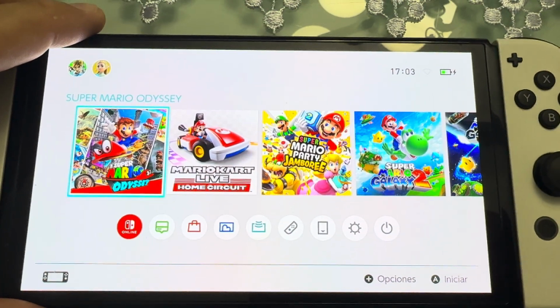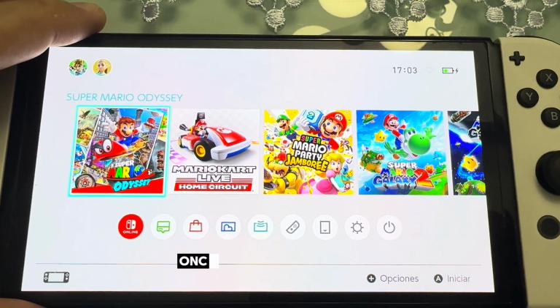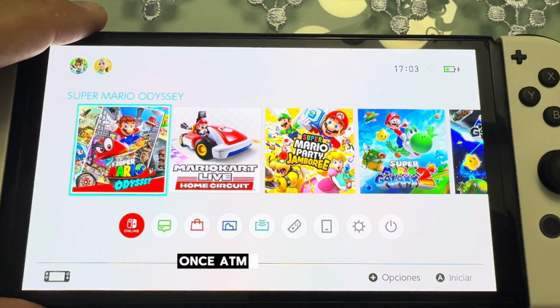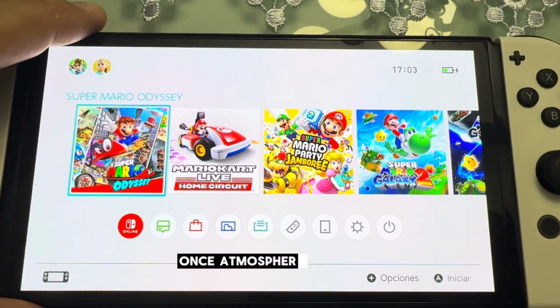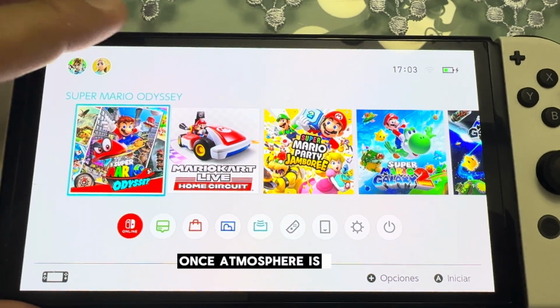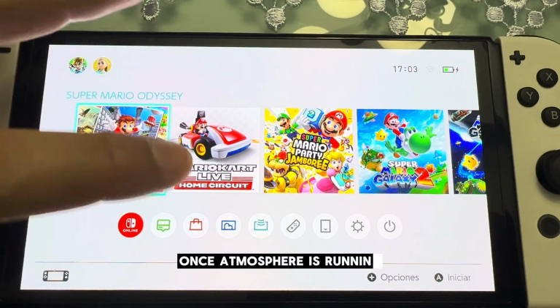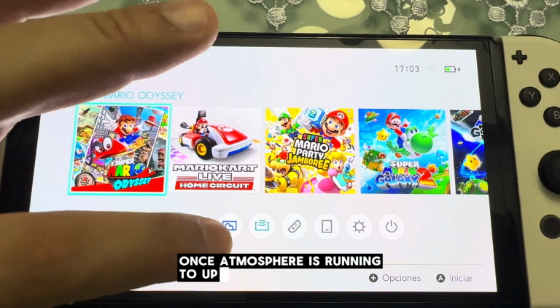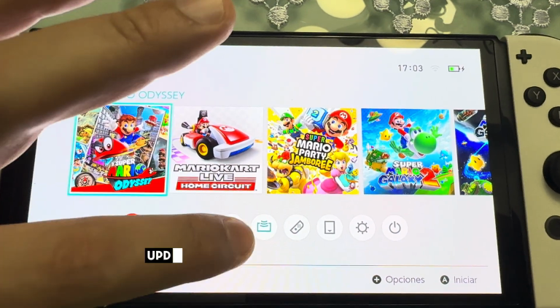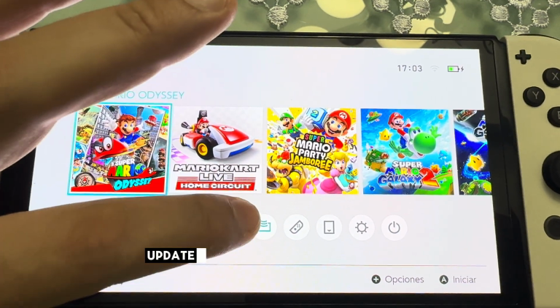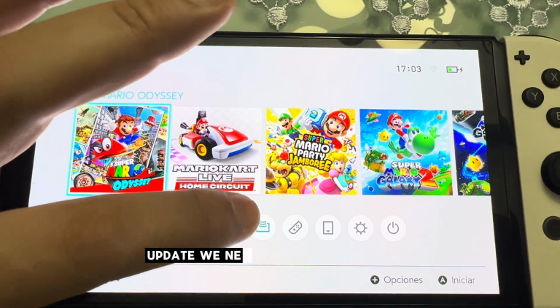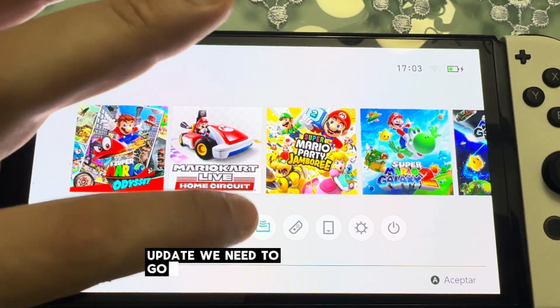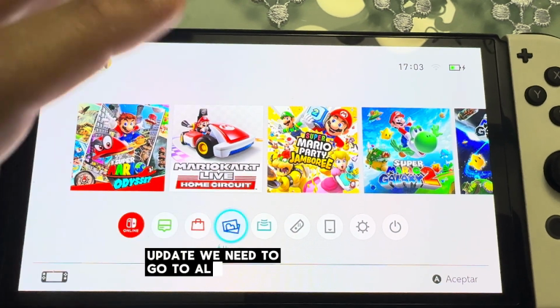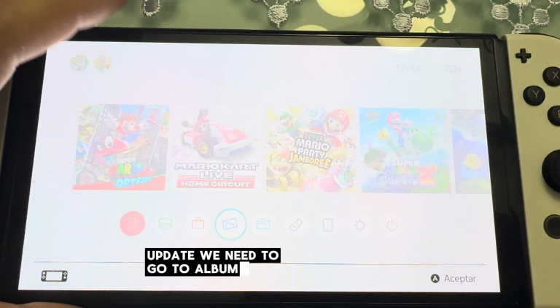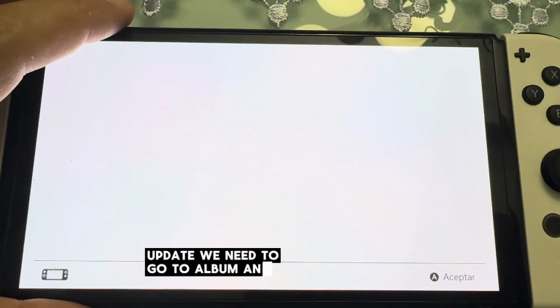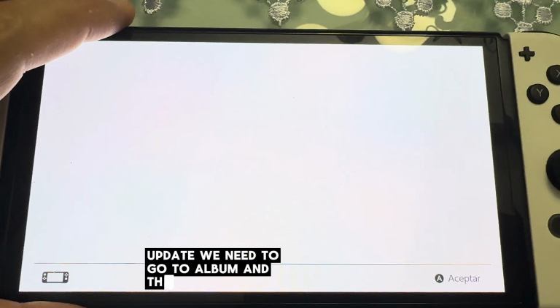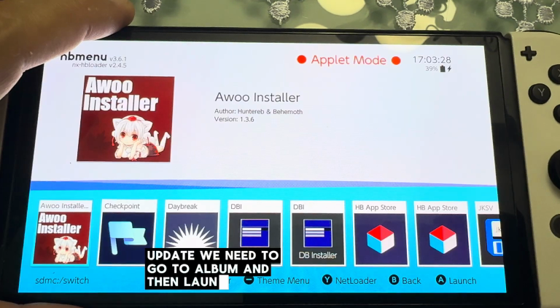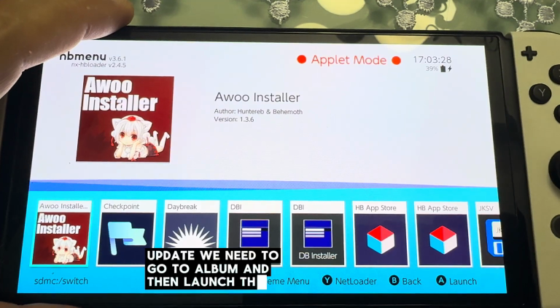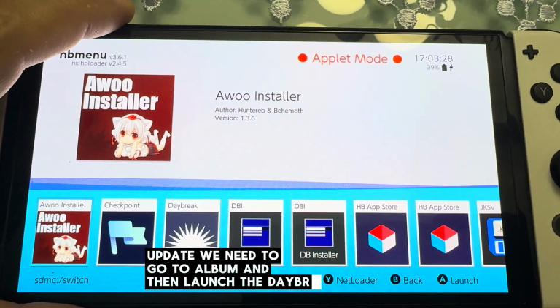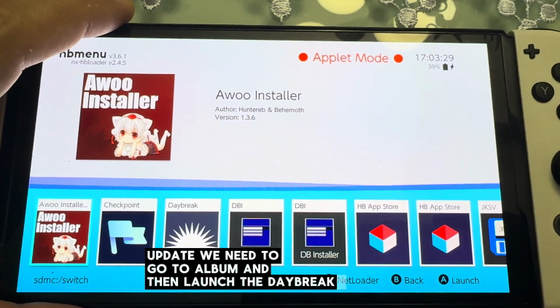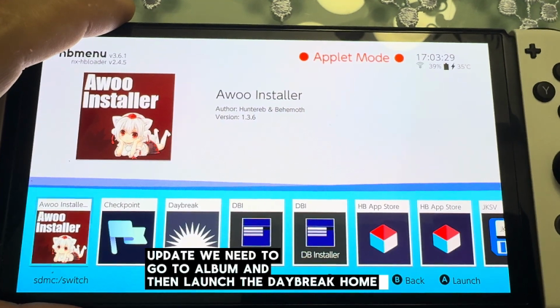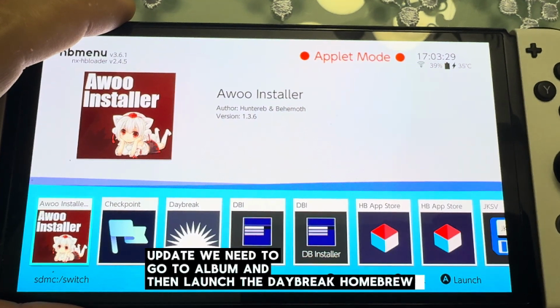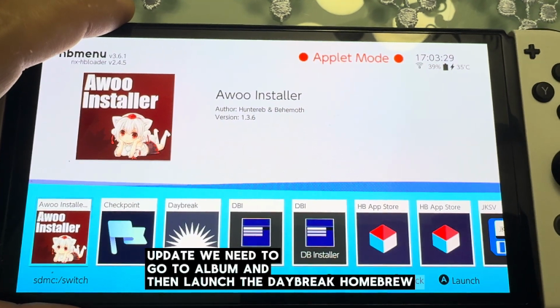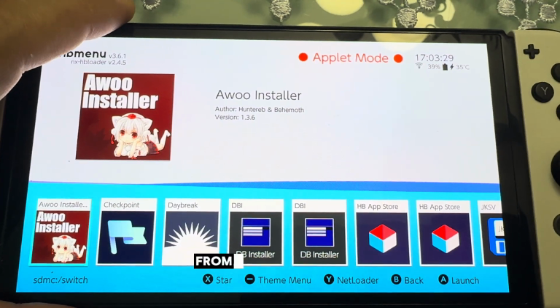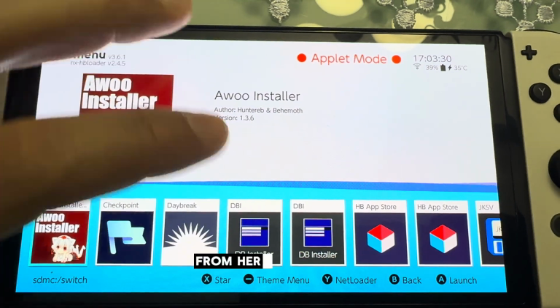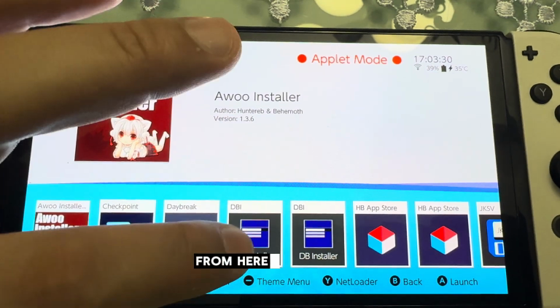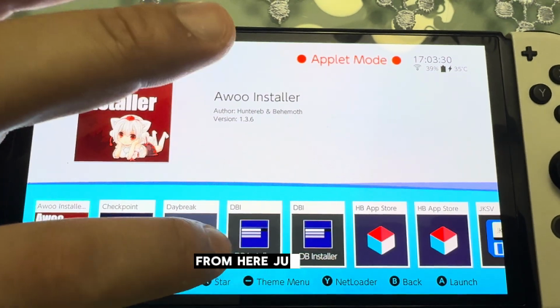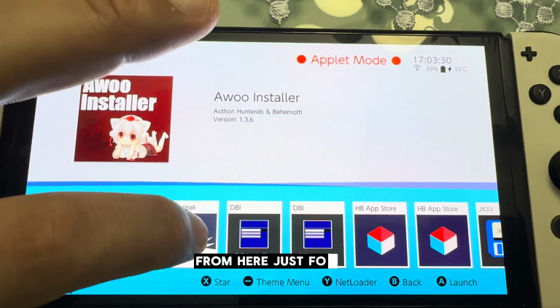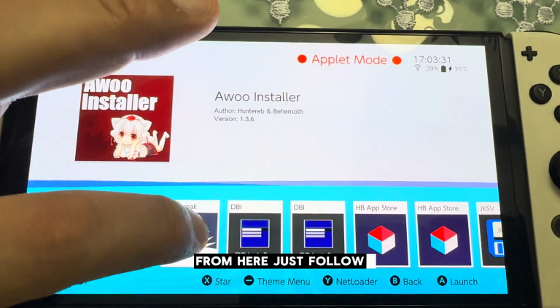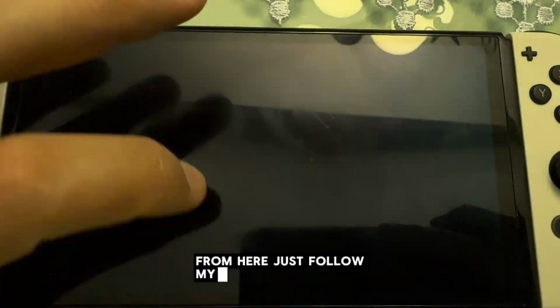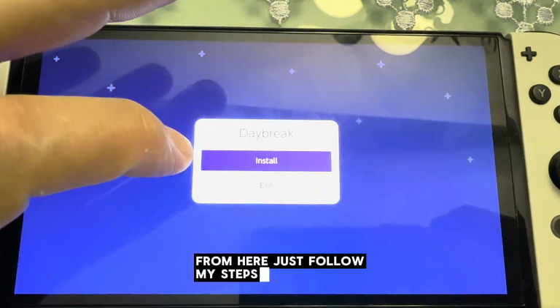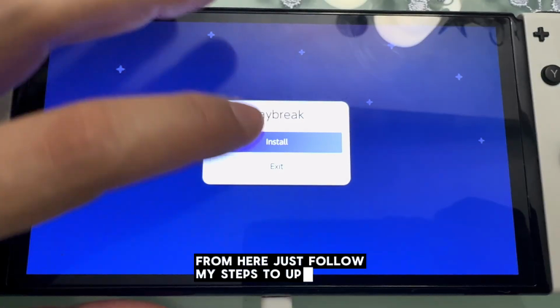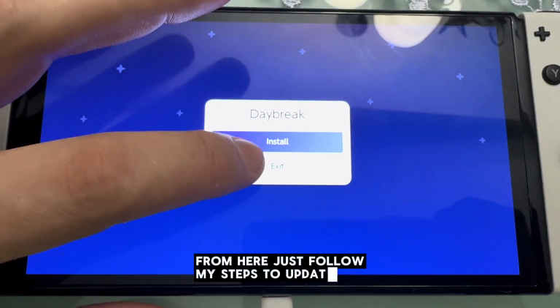Once Atmosphere is running, to update we need to go to Album and then launch the Daybreak homebrew. From here, just follow the steps shown in the video to complete the update.